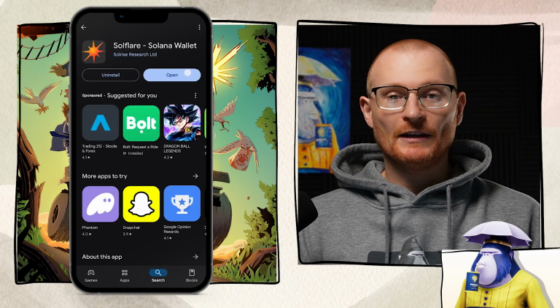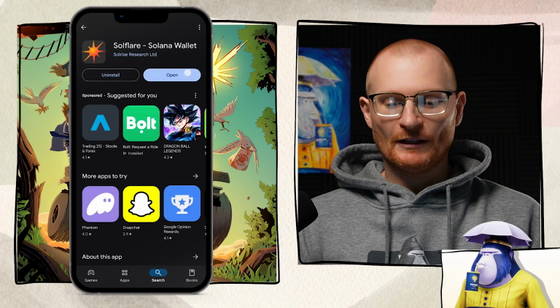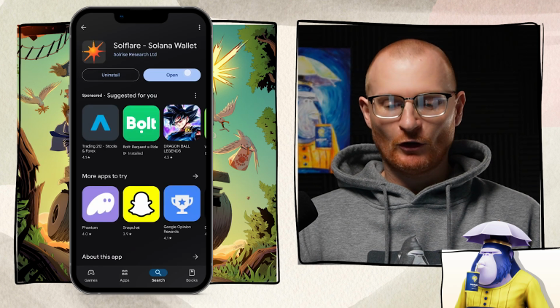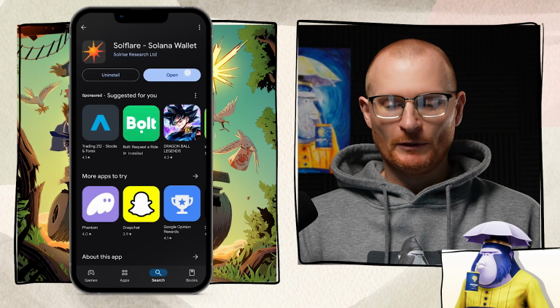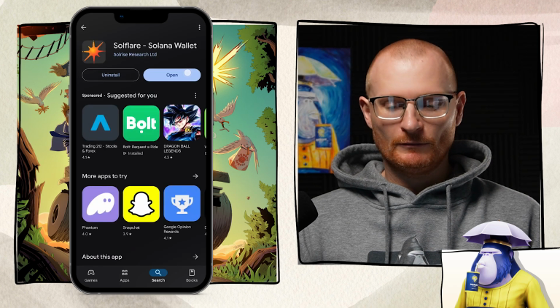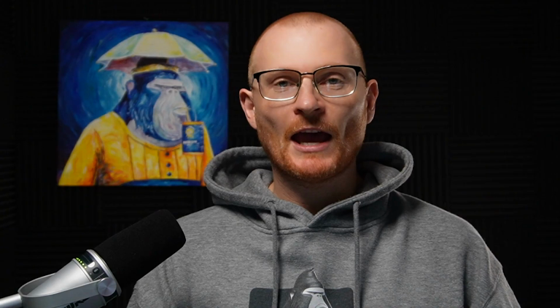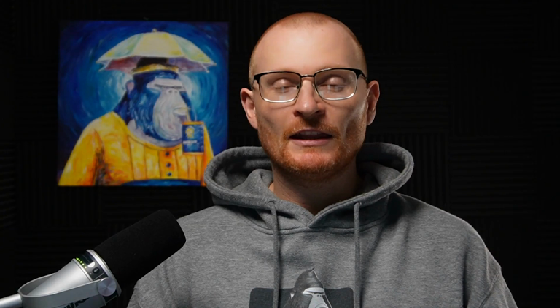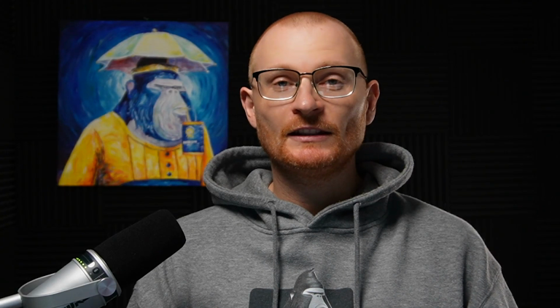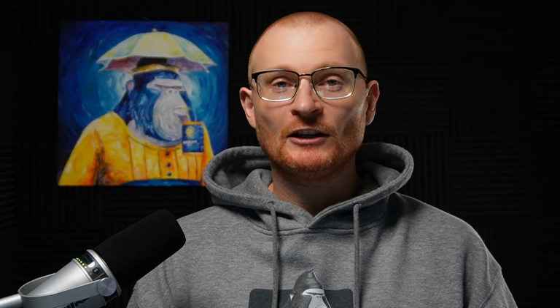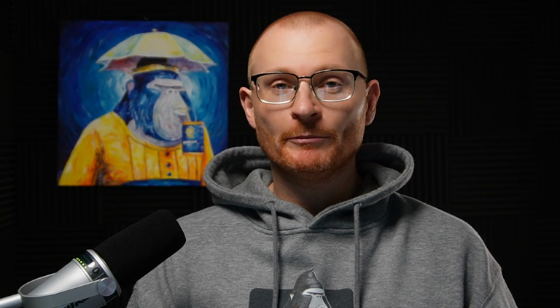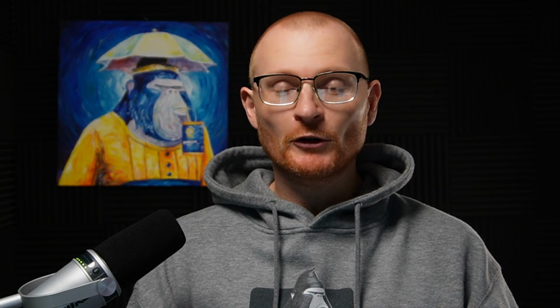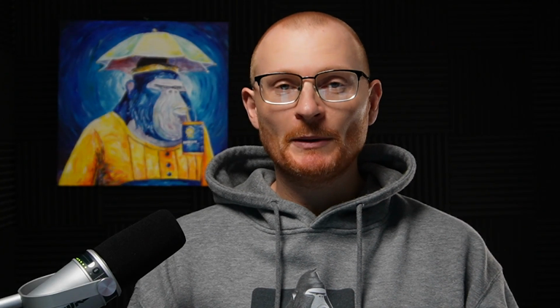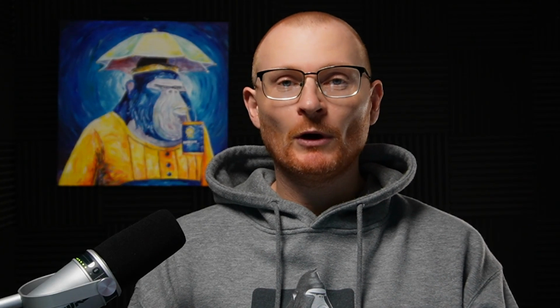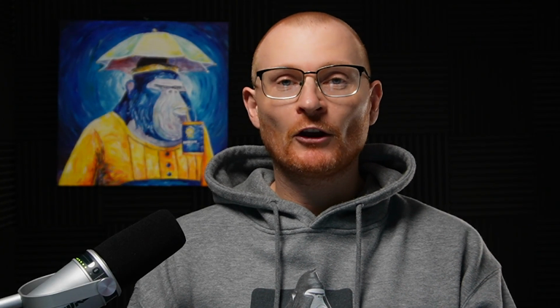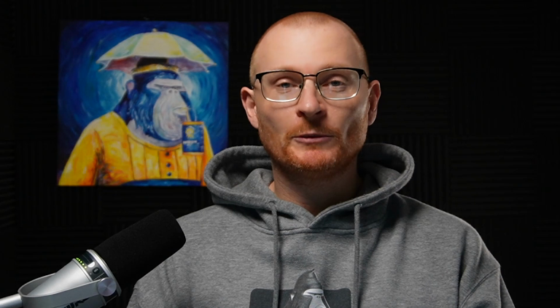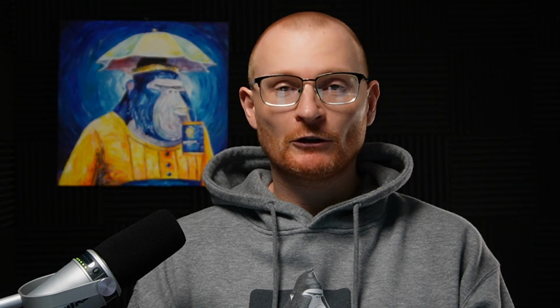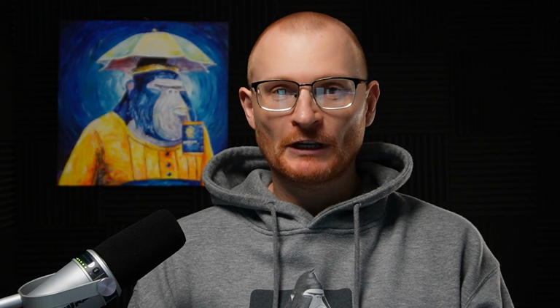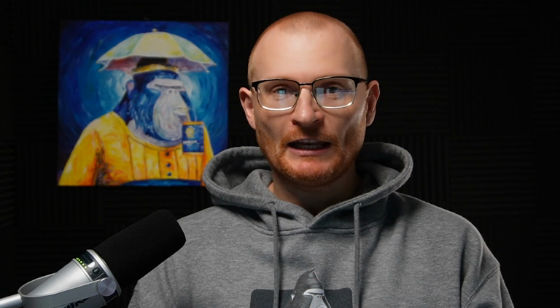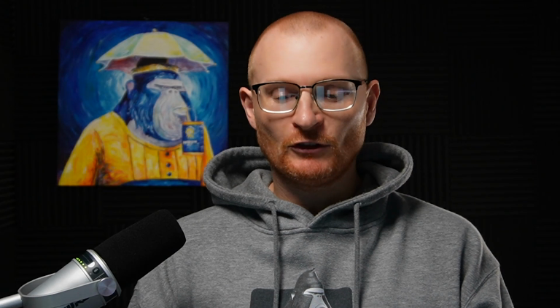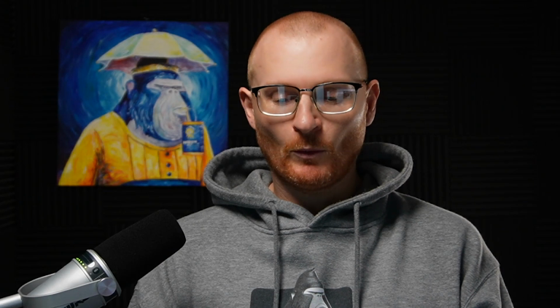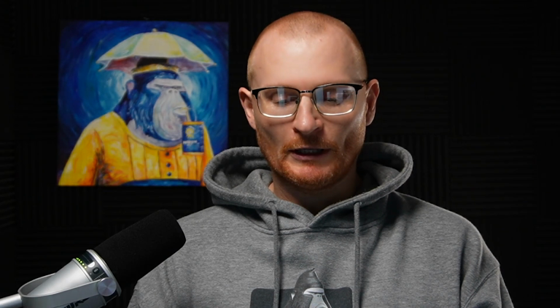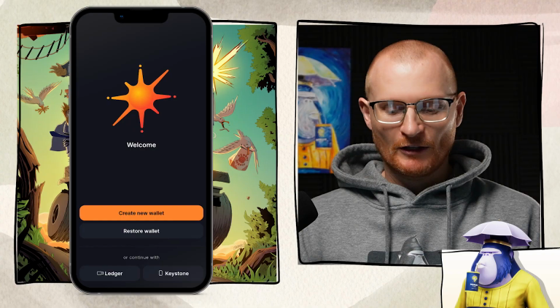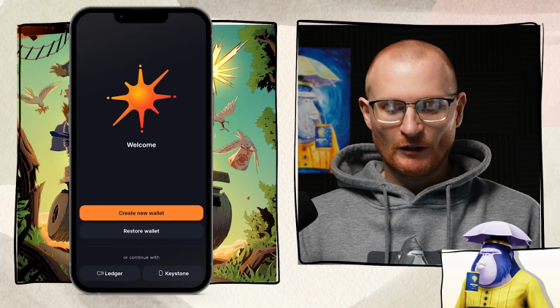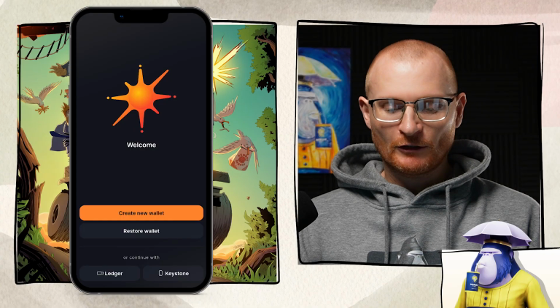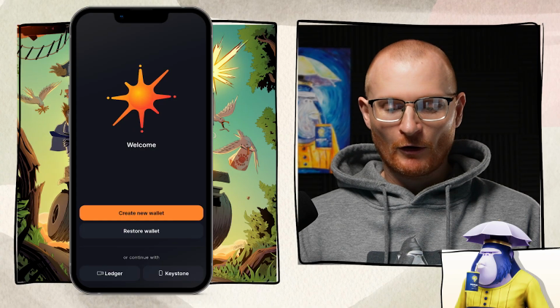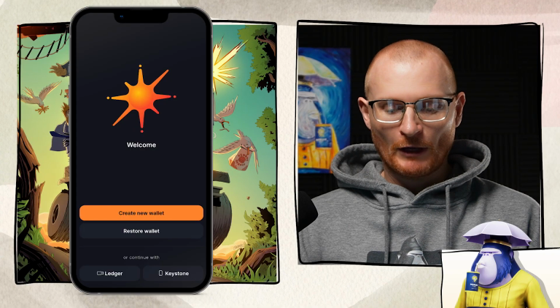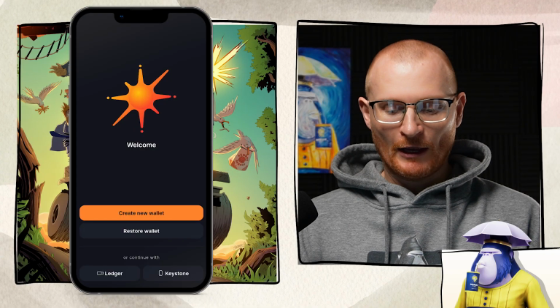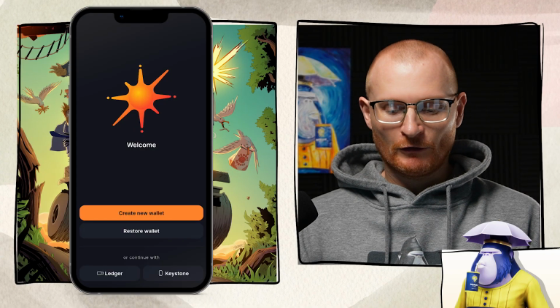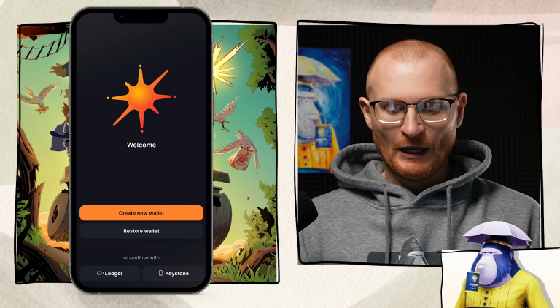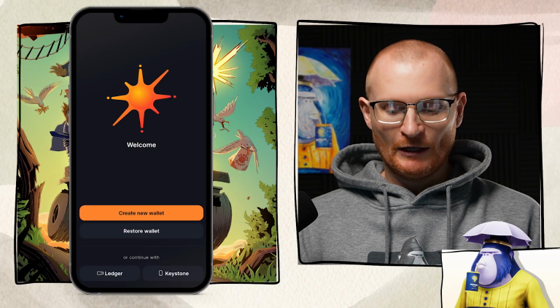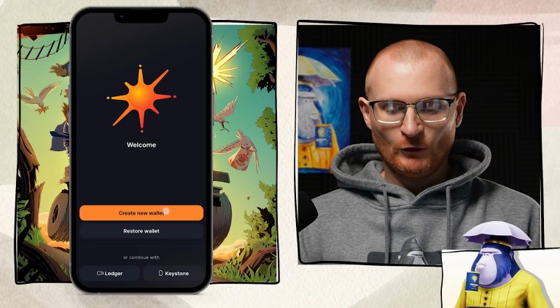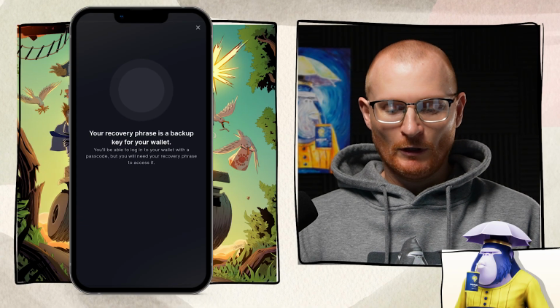Now let's open the app. At this stage, most people are going to be creating a new wallet, so let's go ahead and create a new wallet.